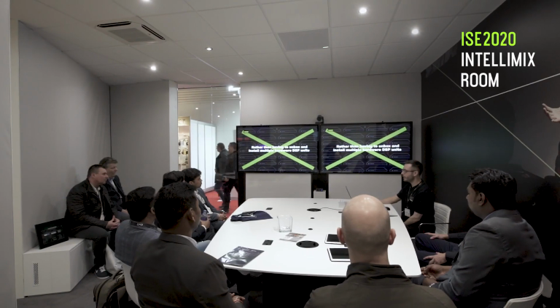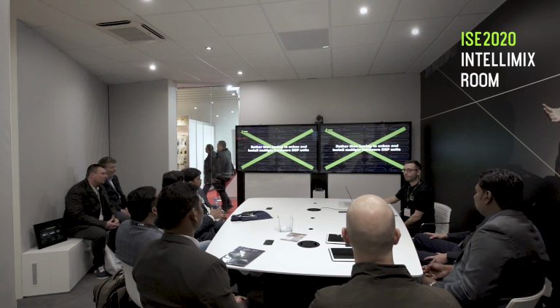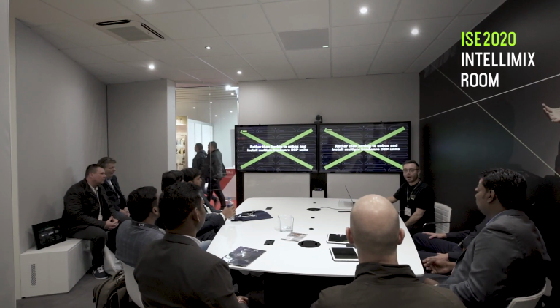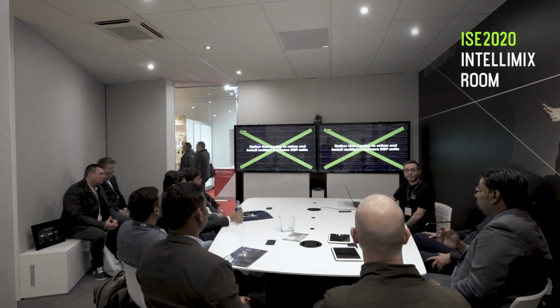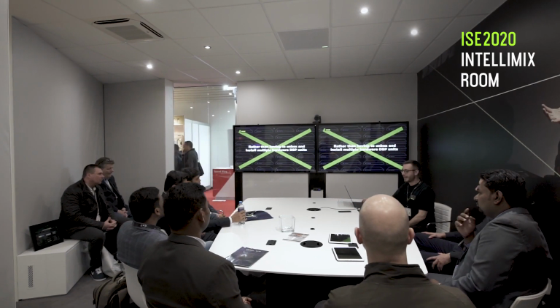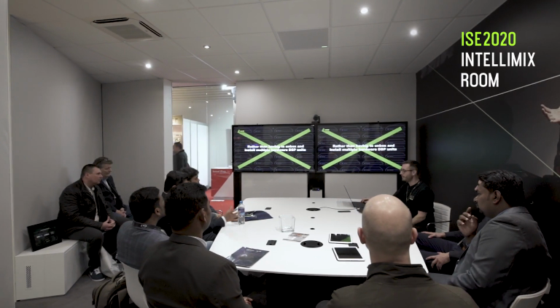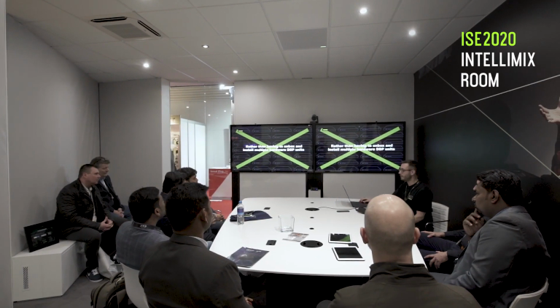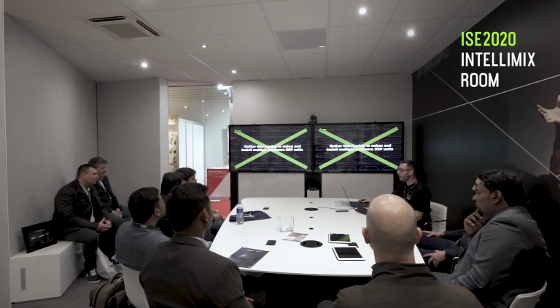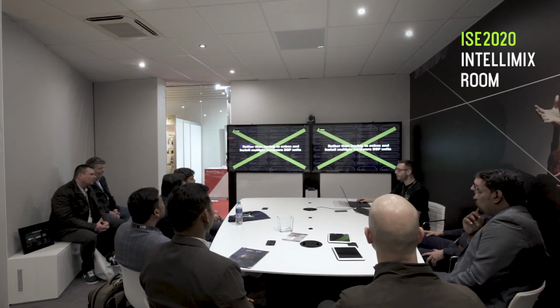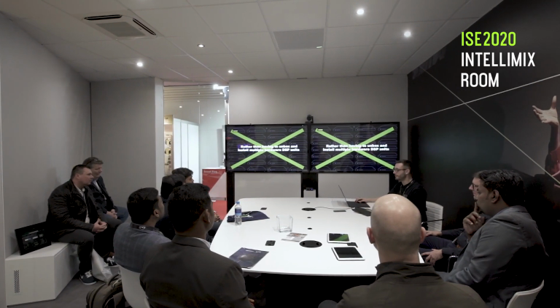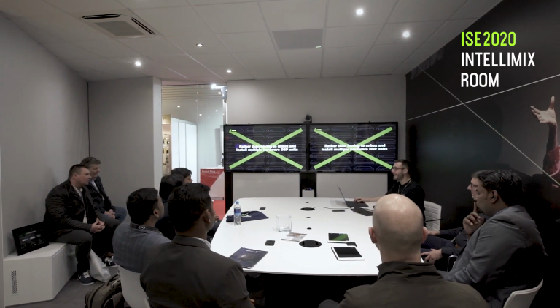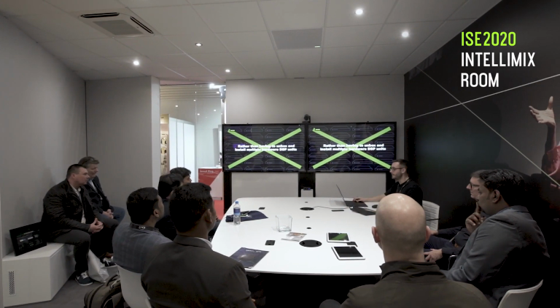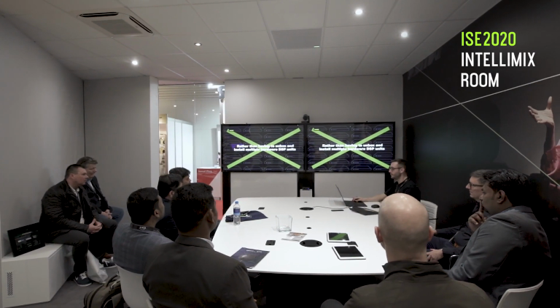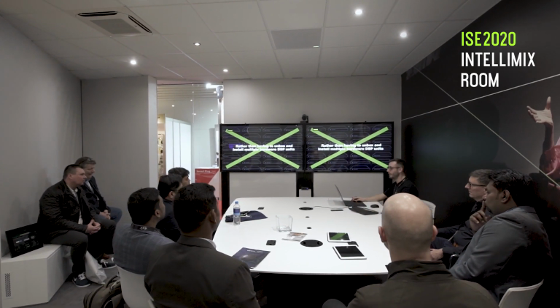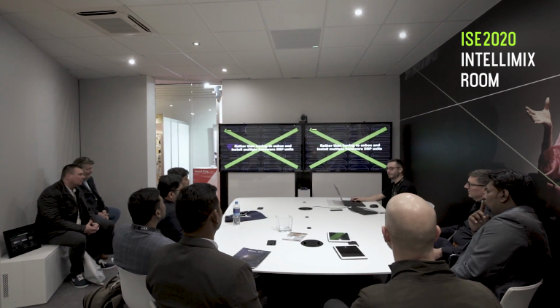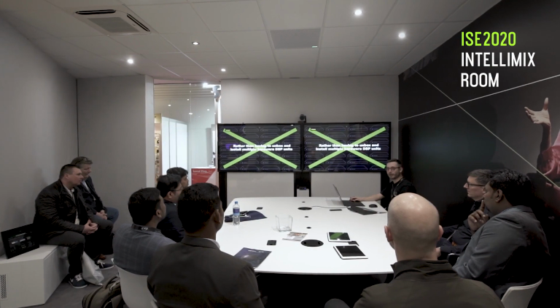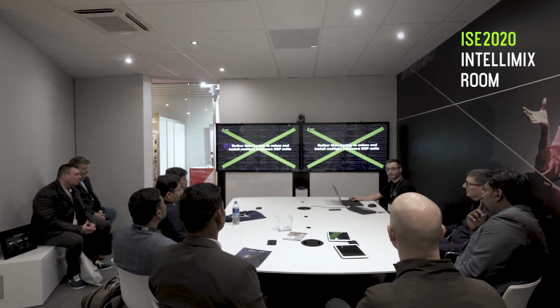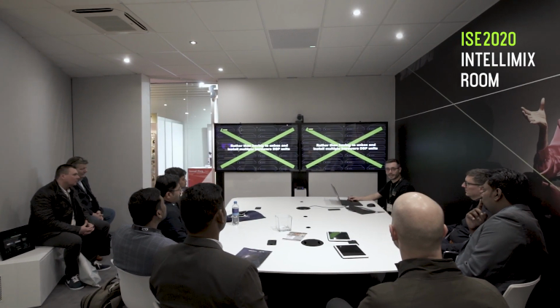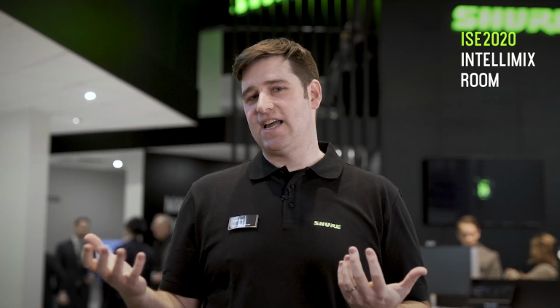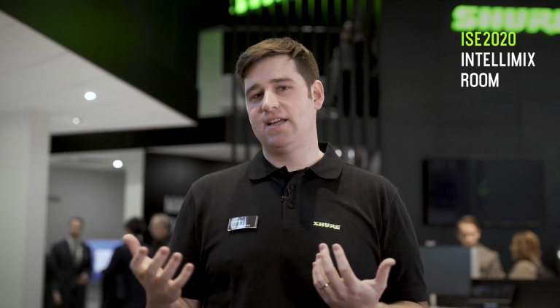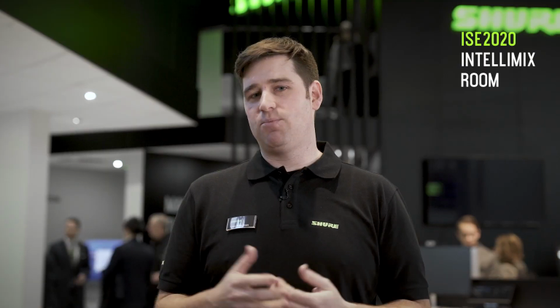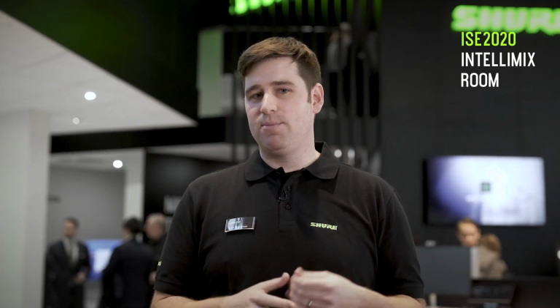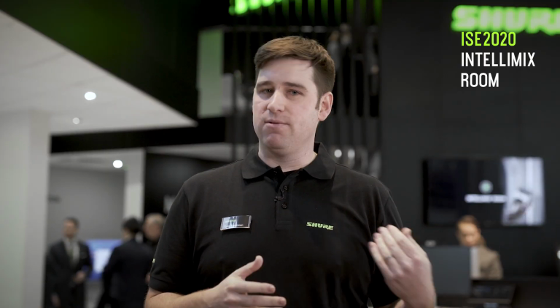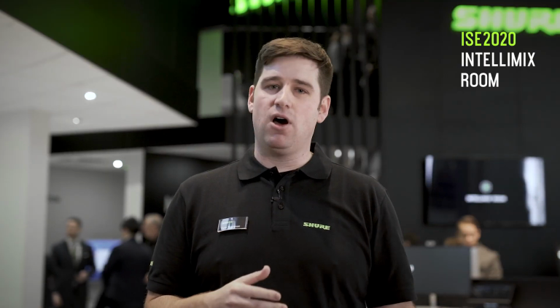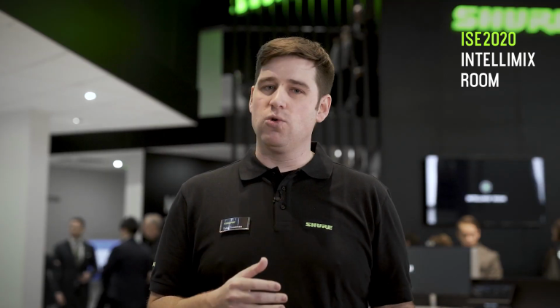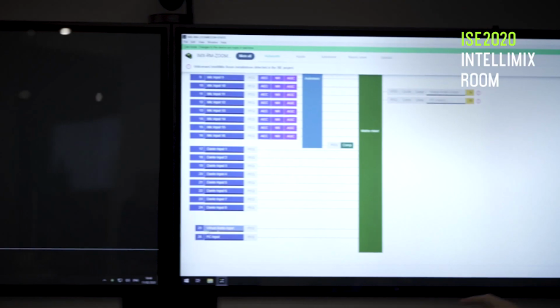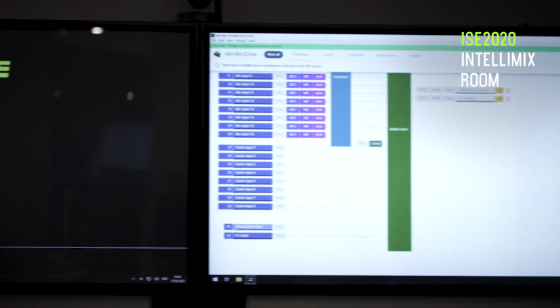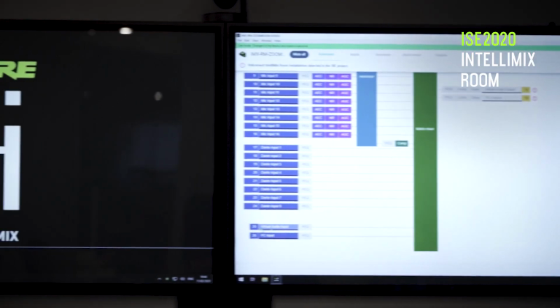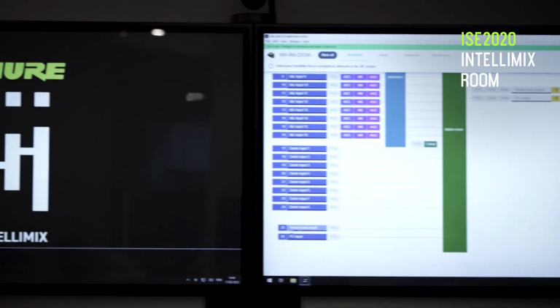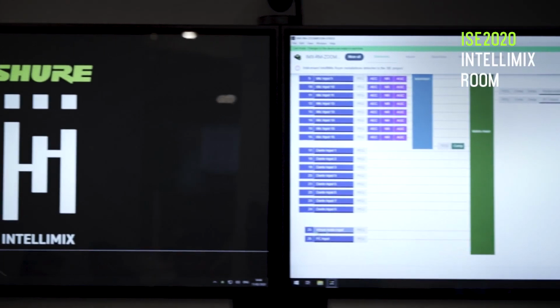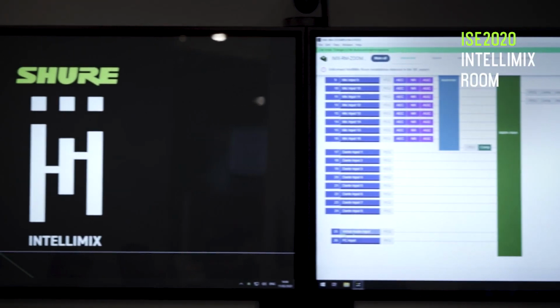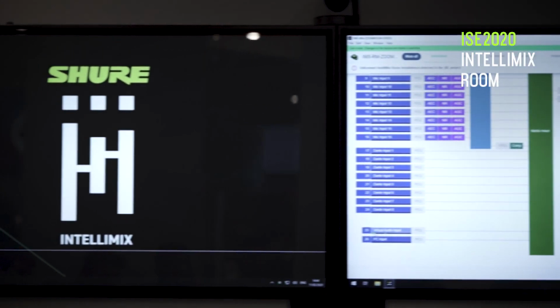The benefits for integrators is it's really quick and seamless deployment, and it's the exact same deployment from your huddle room all the way up to your all-hands space.